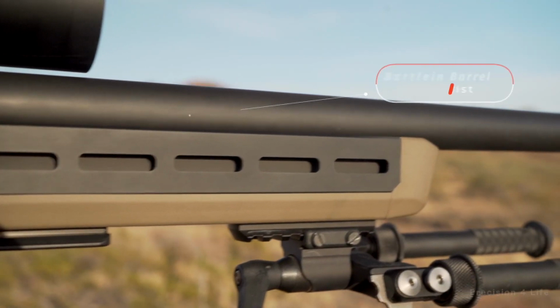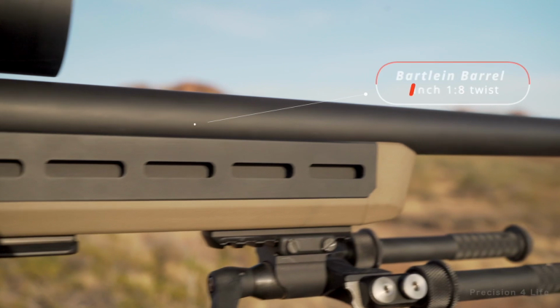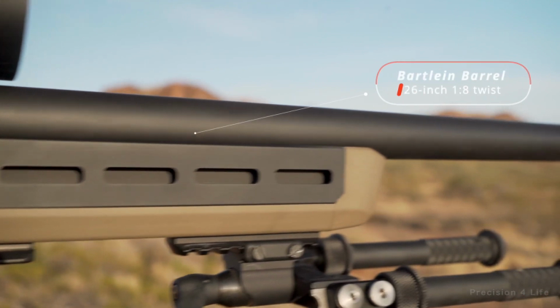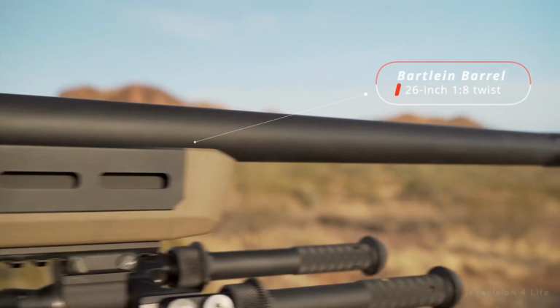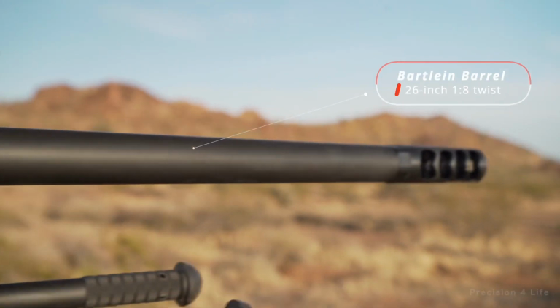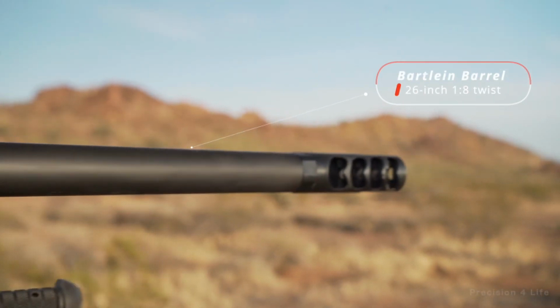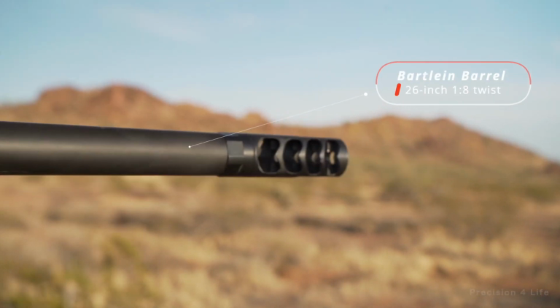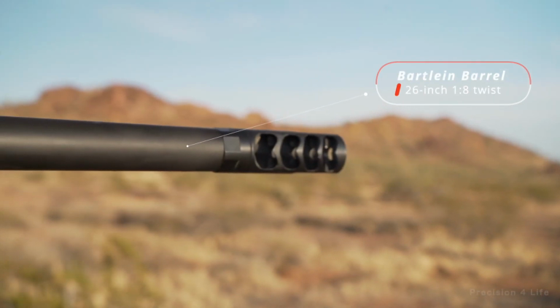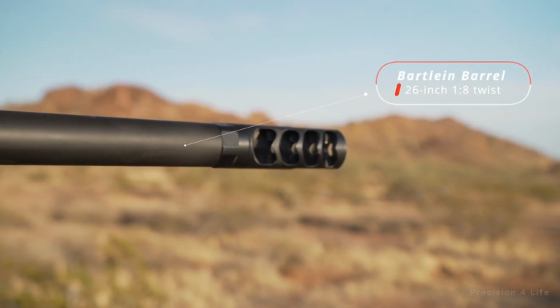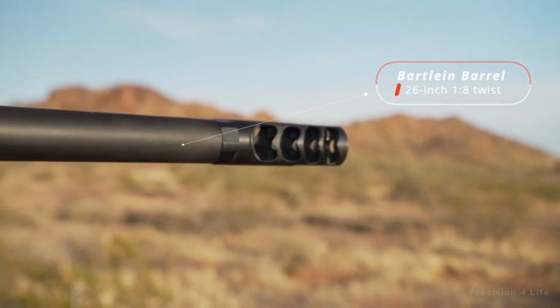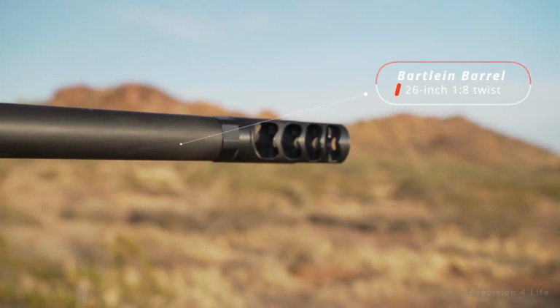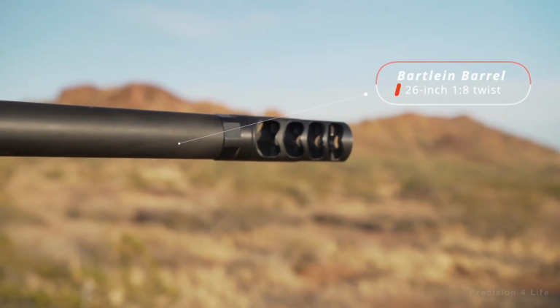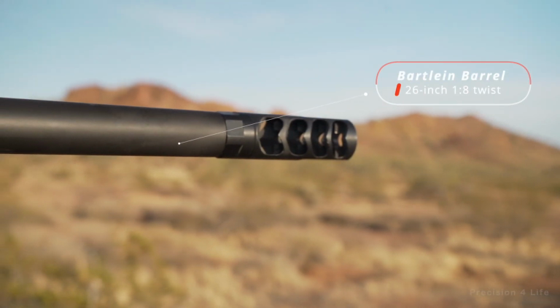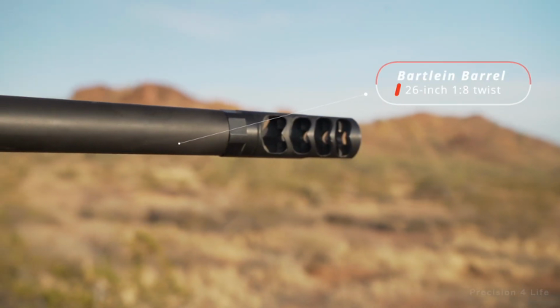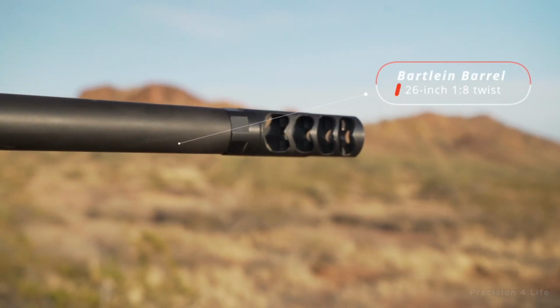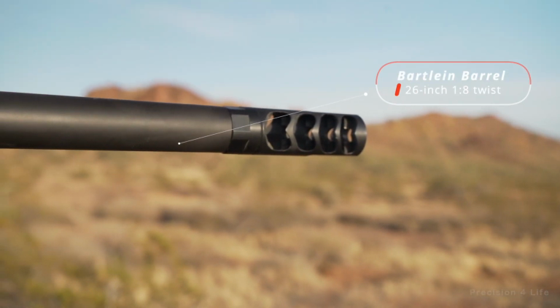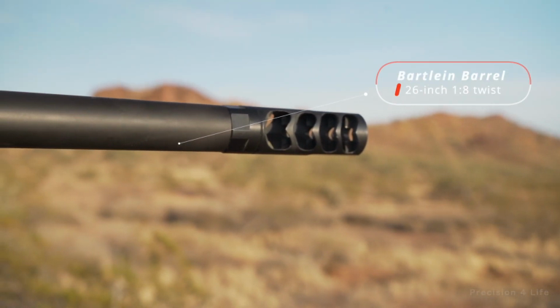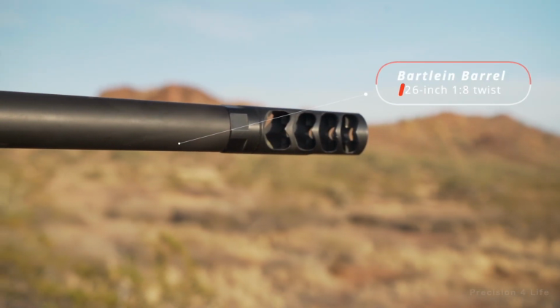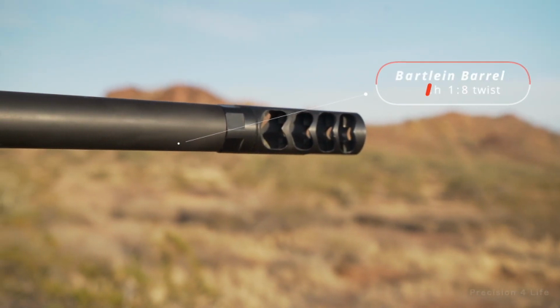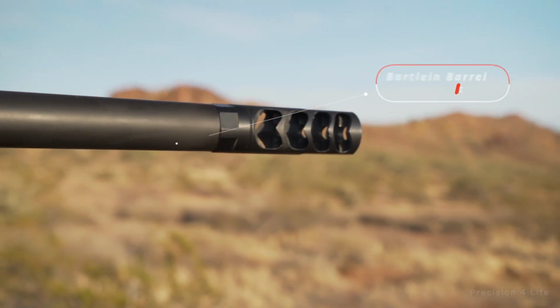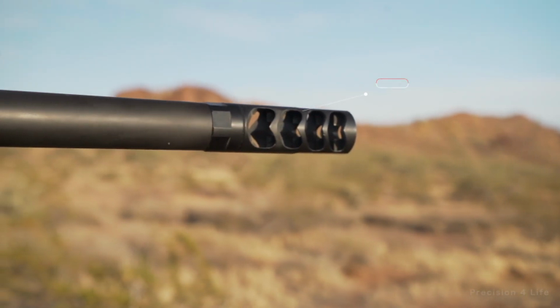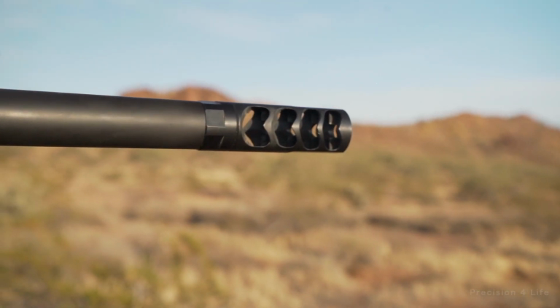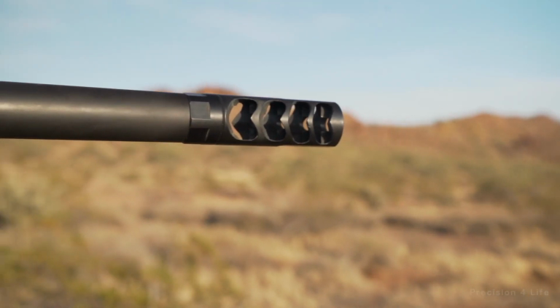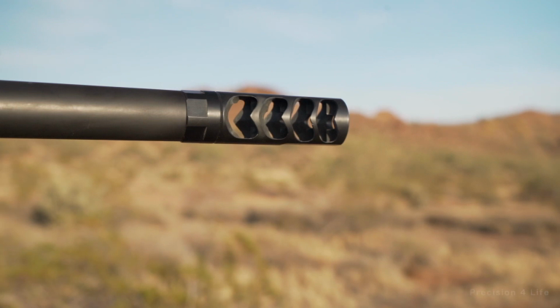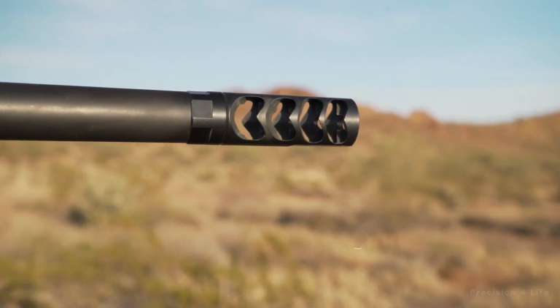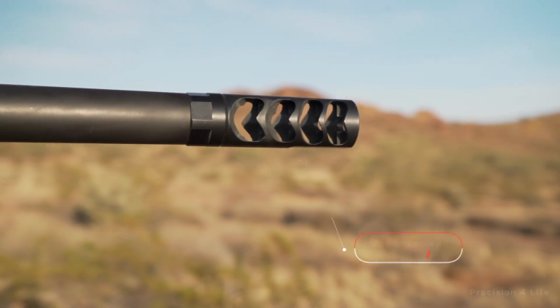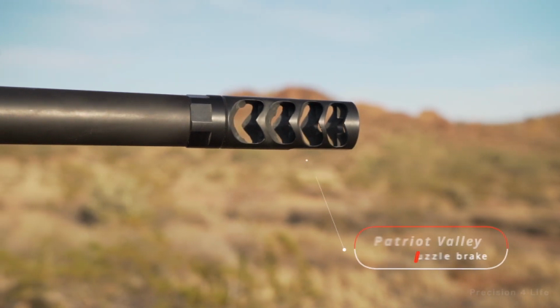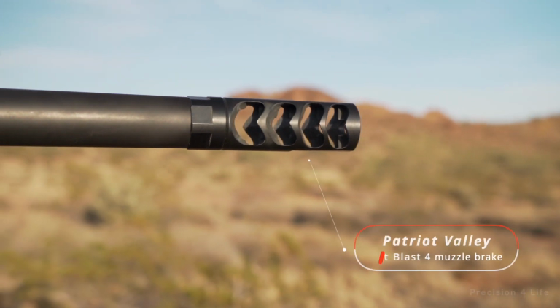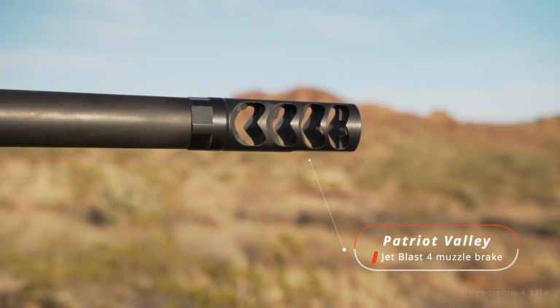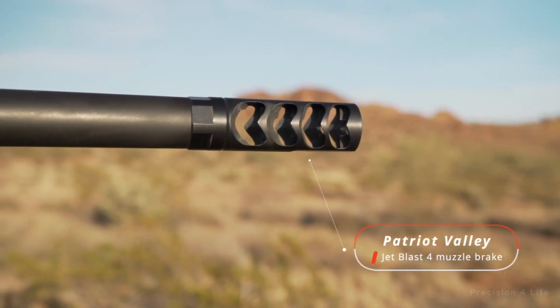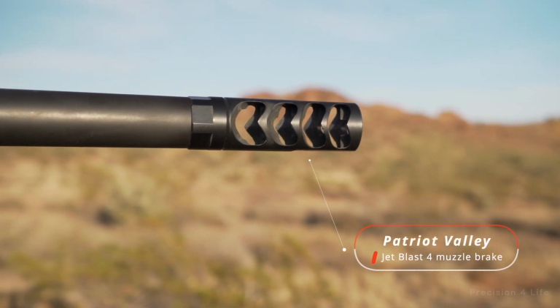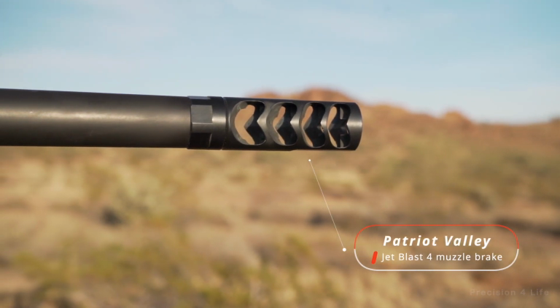The Bartland barrel features a 1-in-8 twist. The rifles also have muzzle brakes to help control recoil.